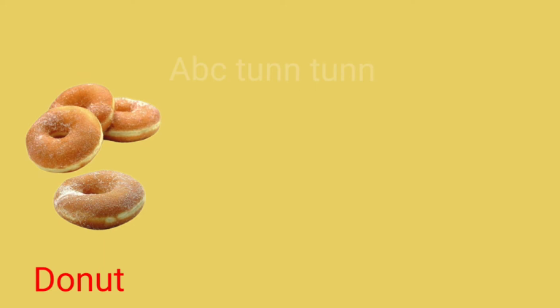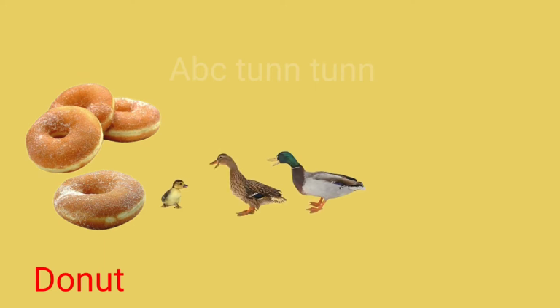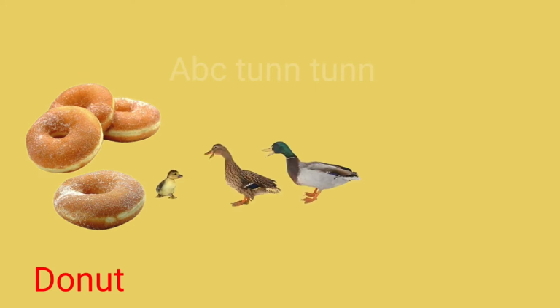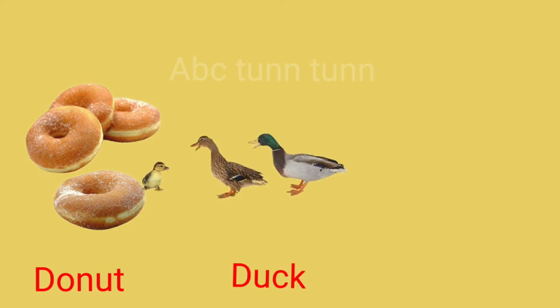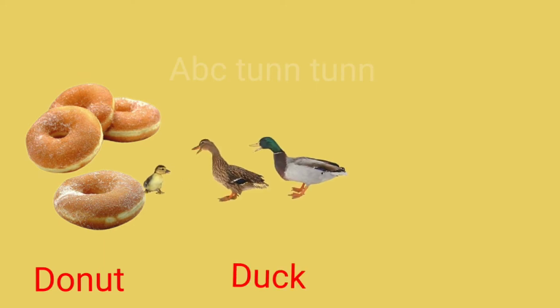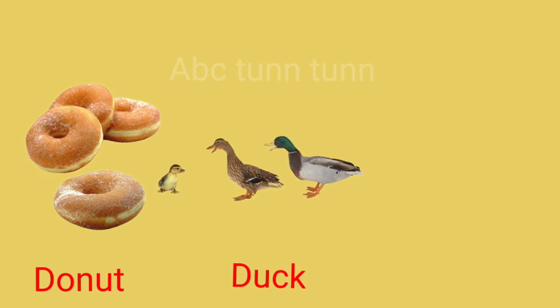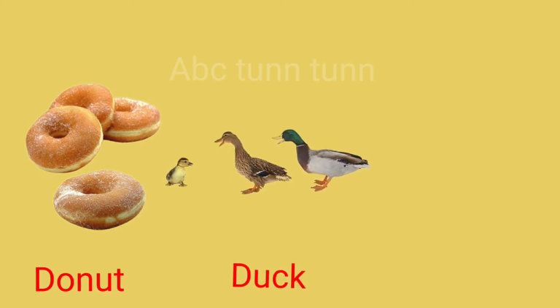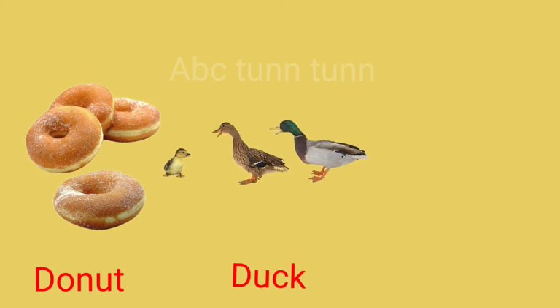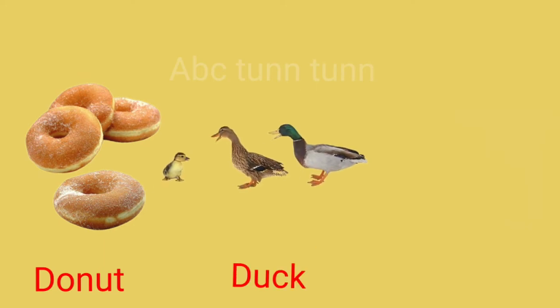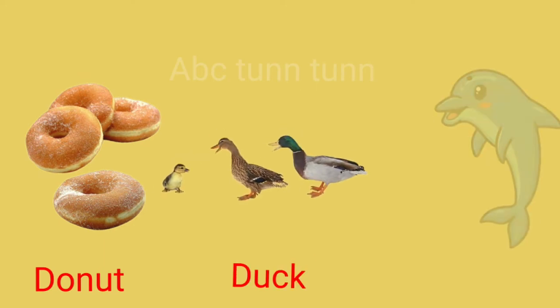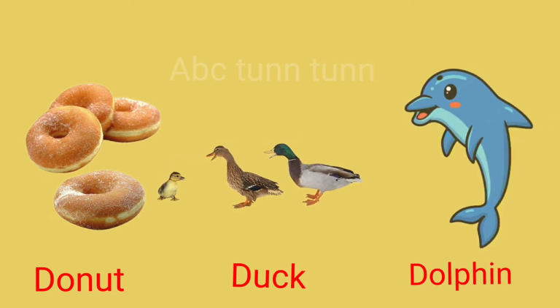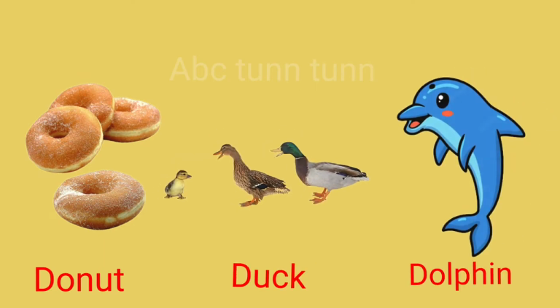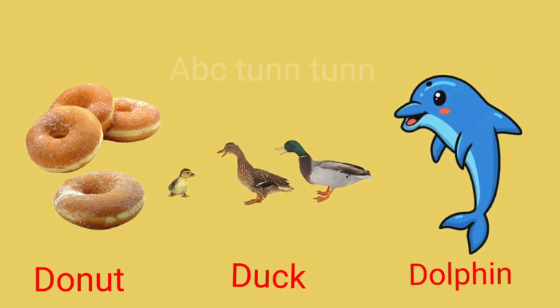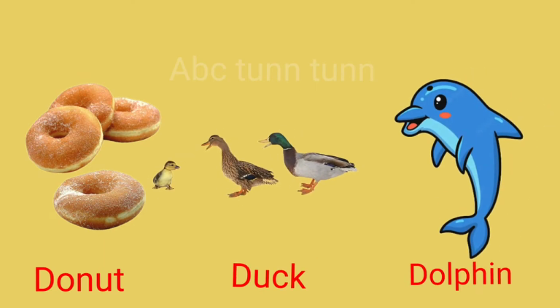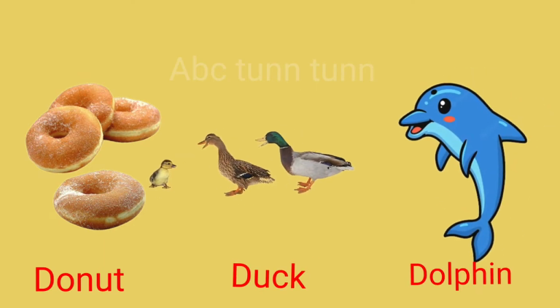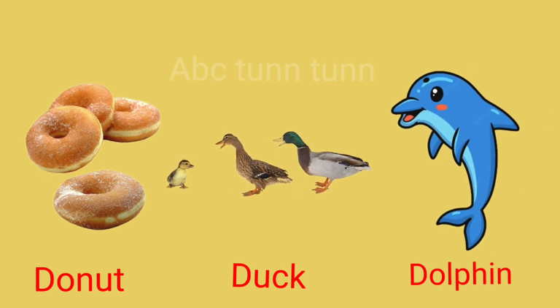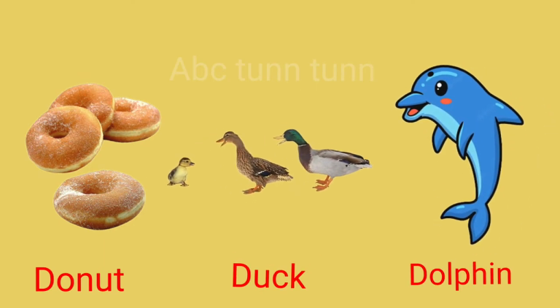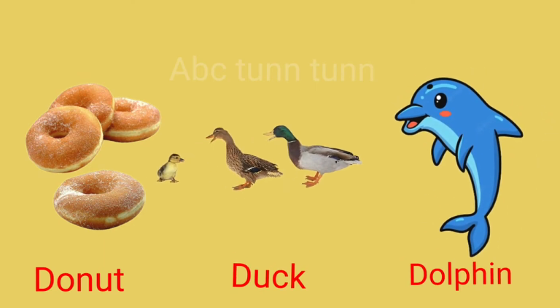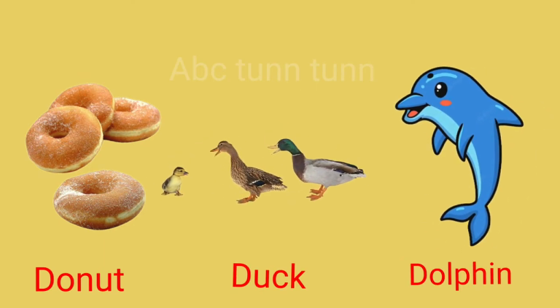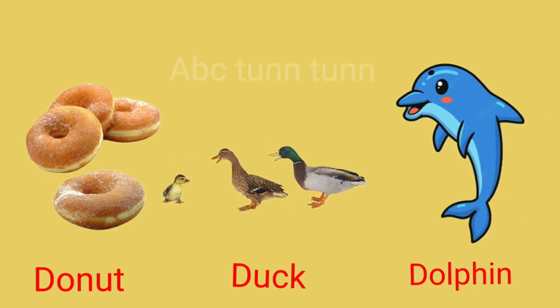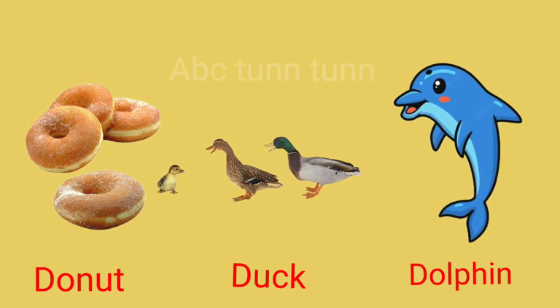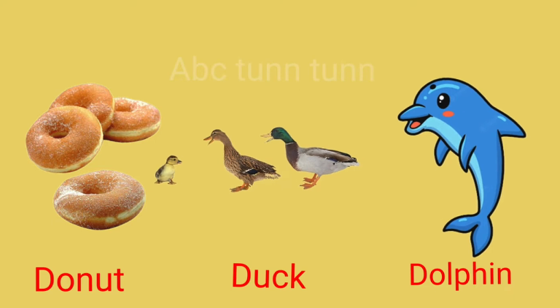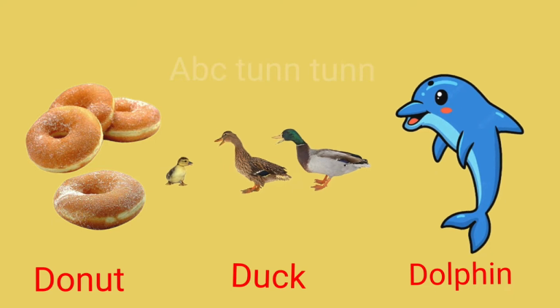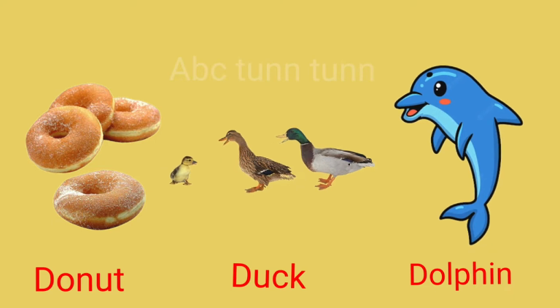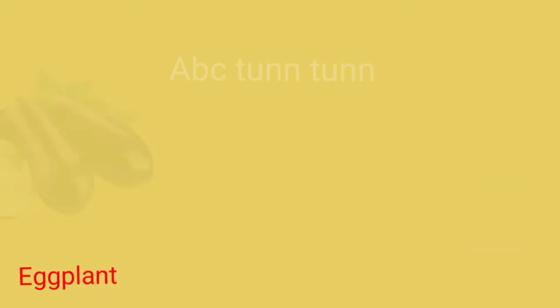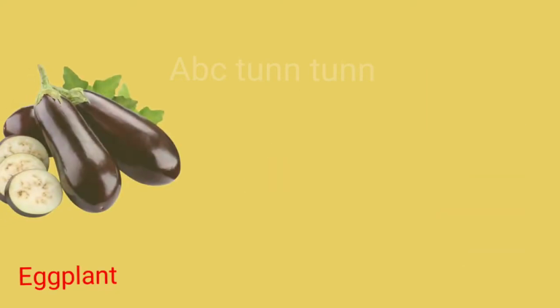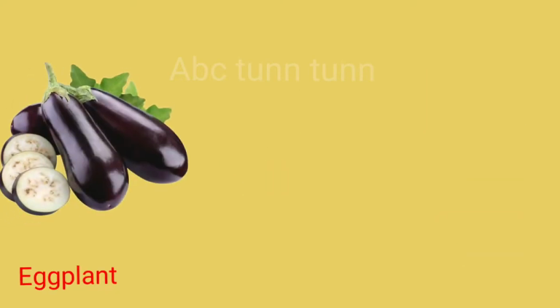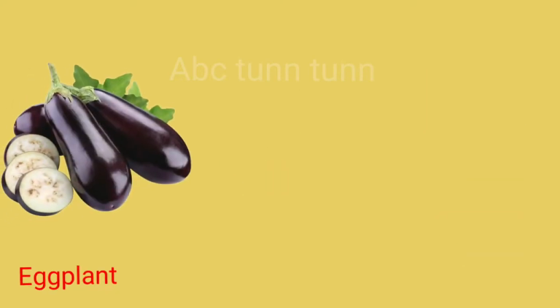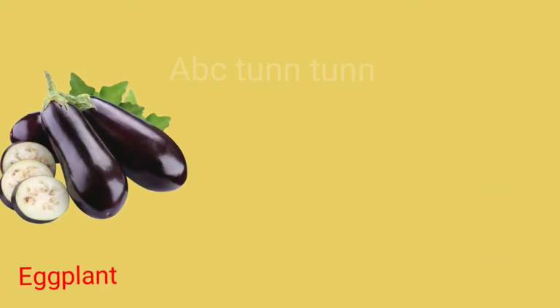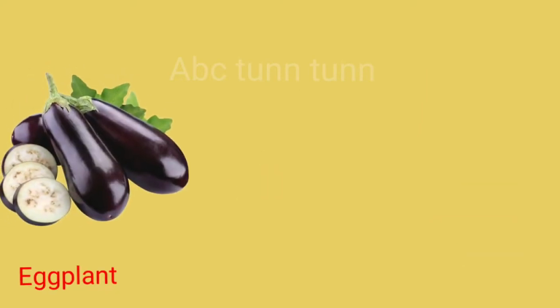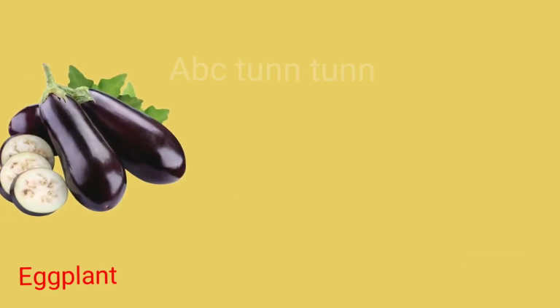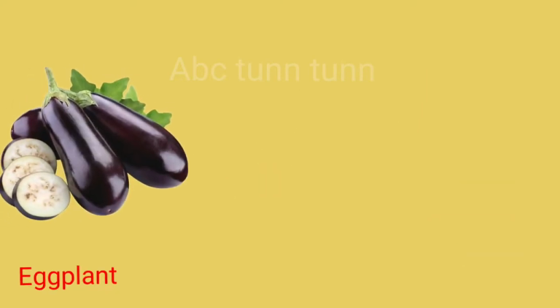D is for donut. D is for duck. D is for dolphin. Duh!